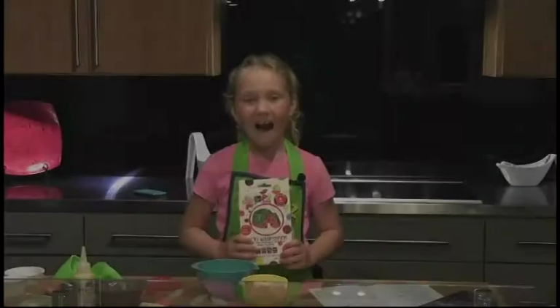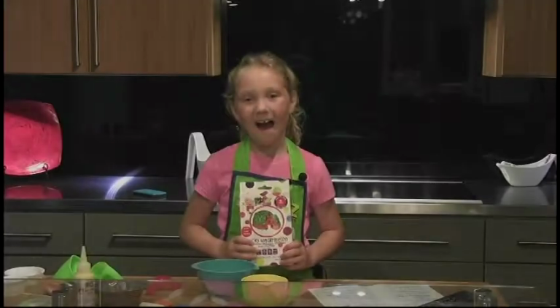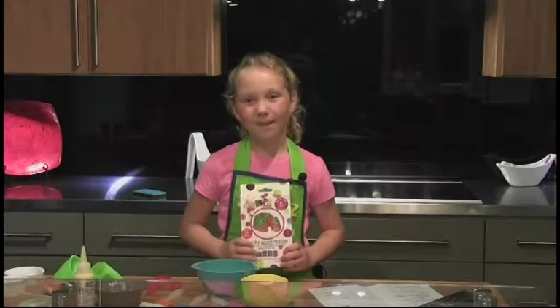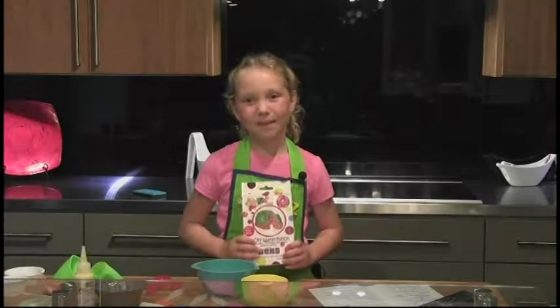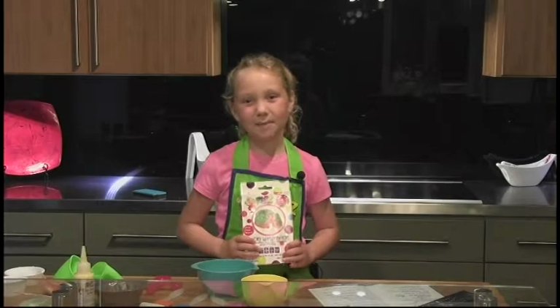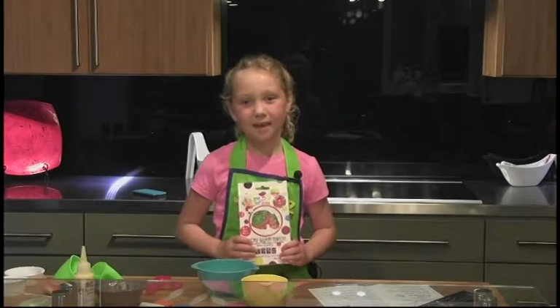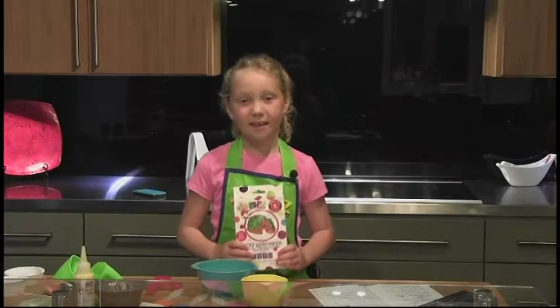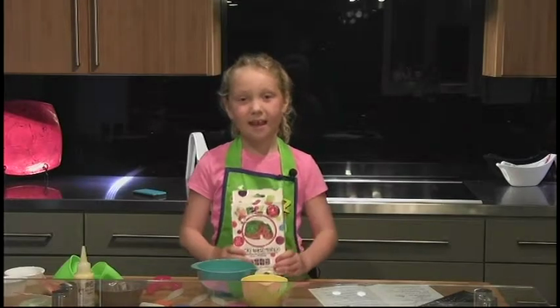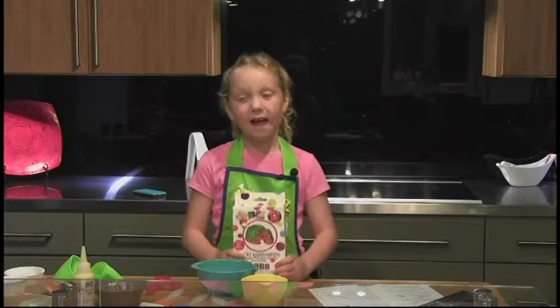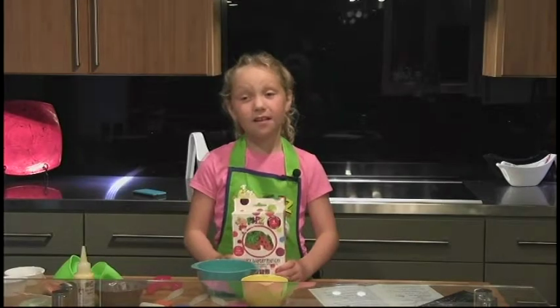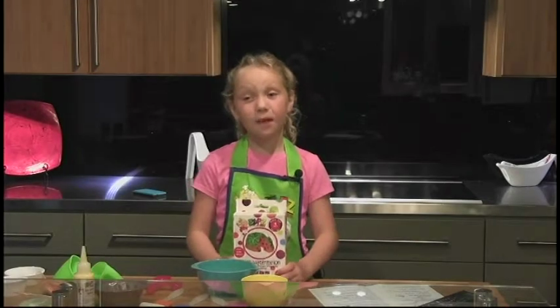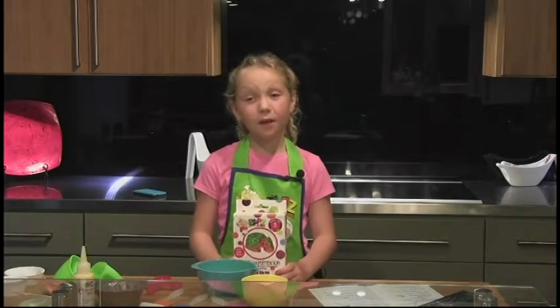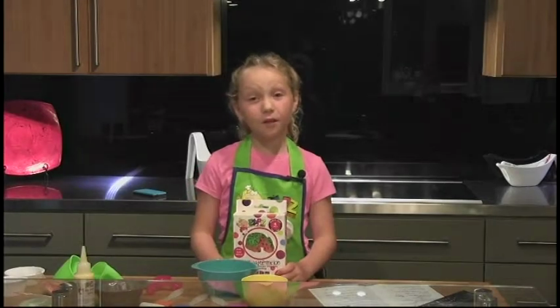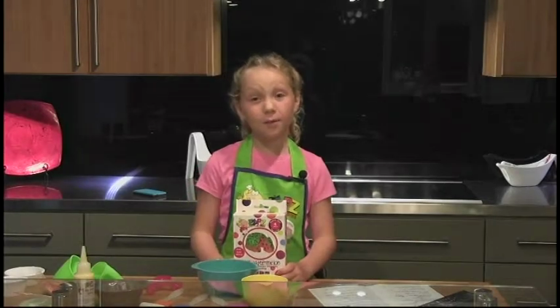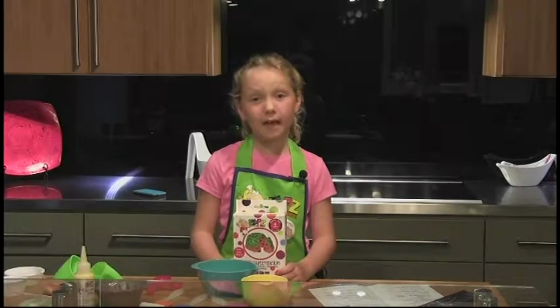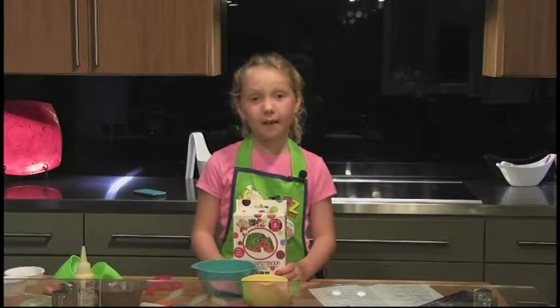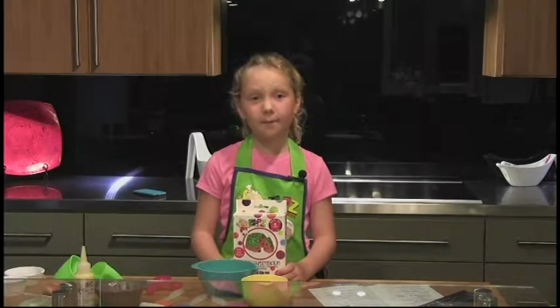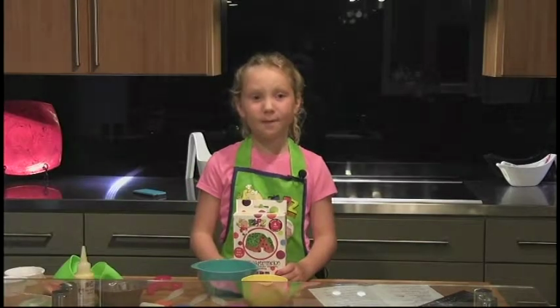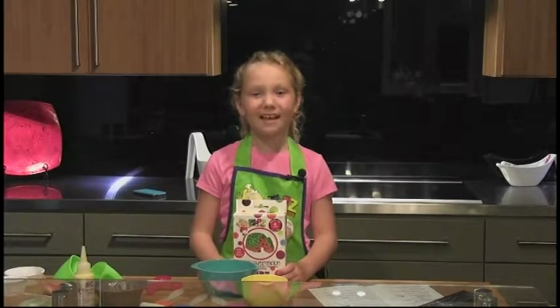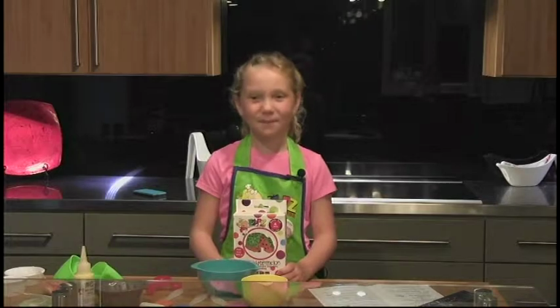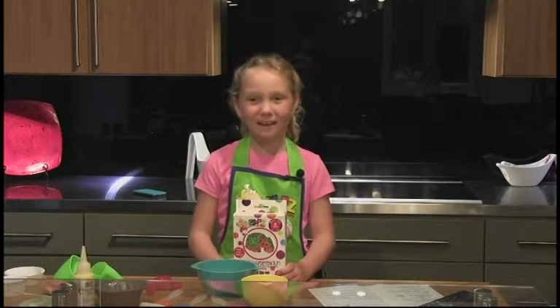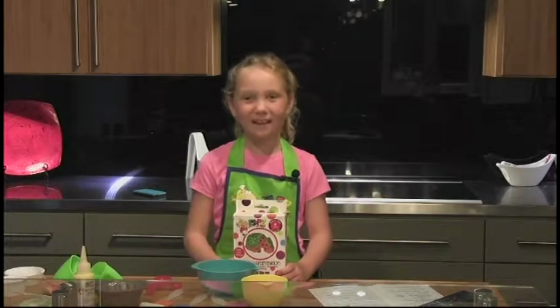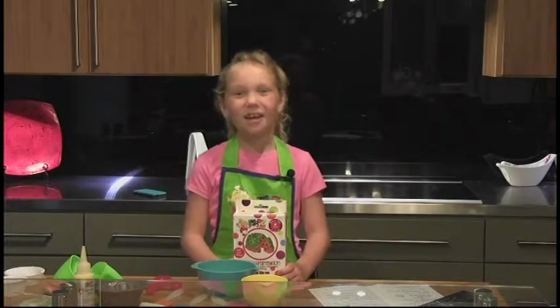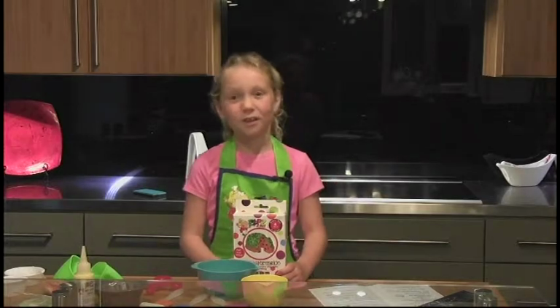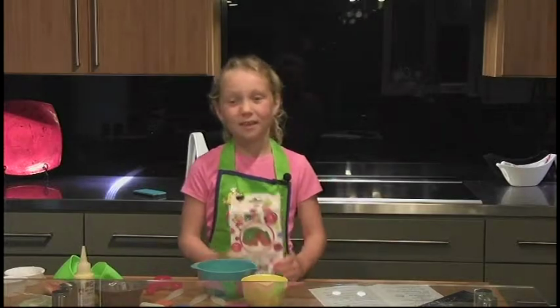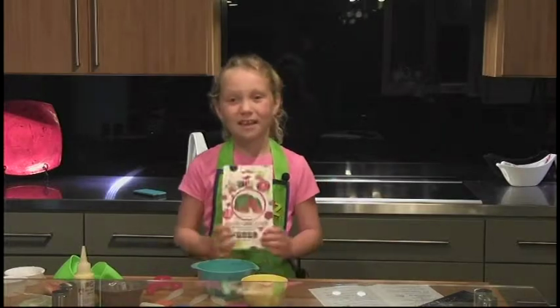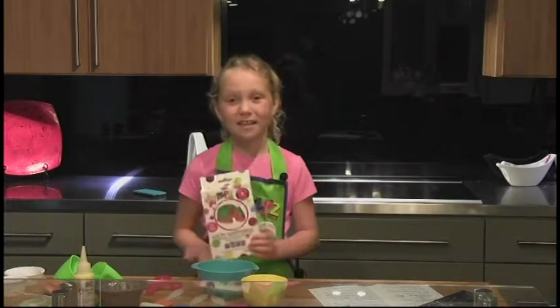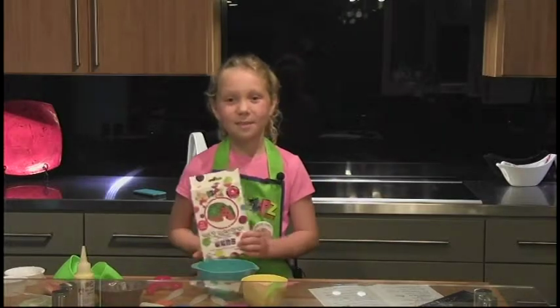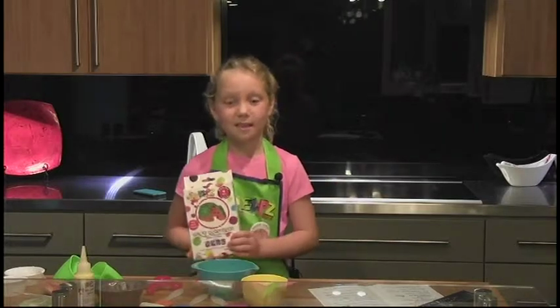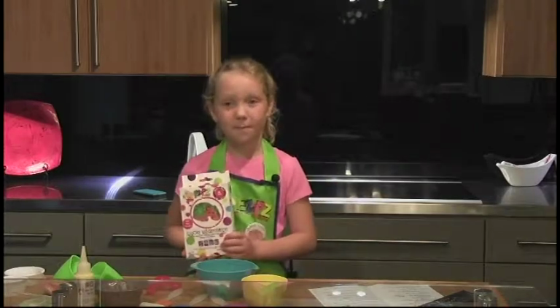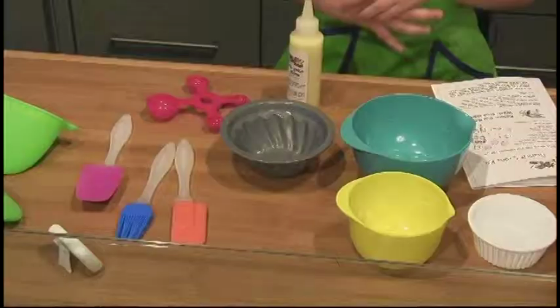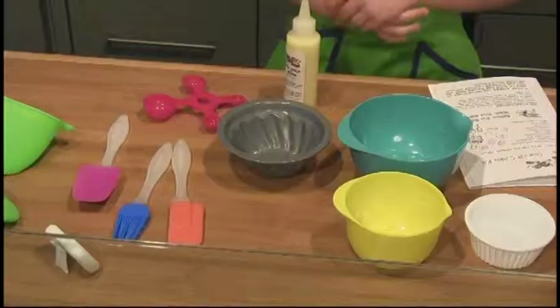Hi, my name is Kaylee and today we are going to be making a Bundt cake using easy peasy mixes.